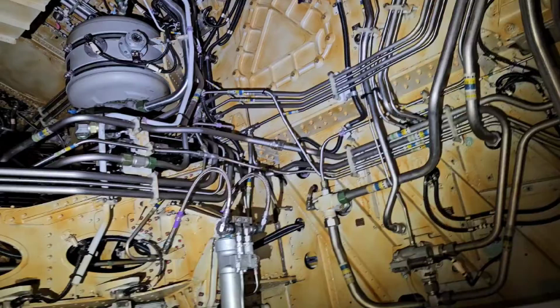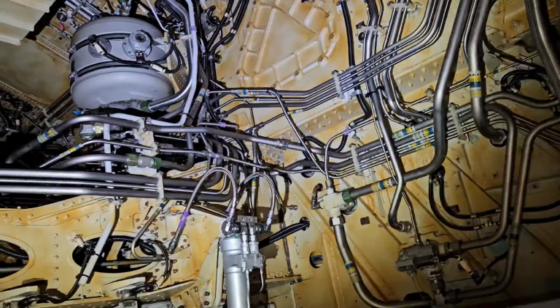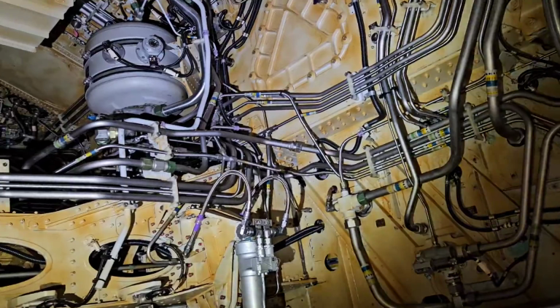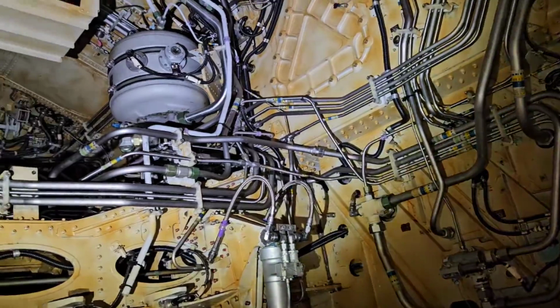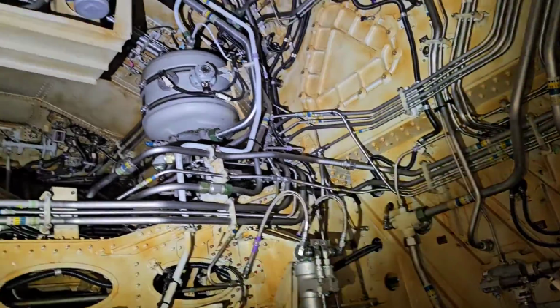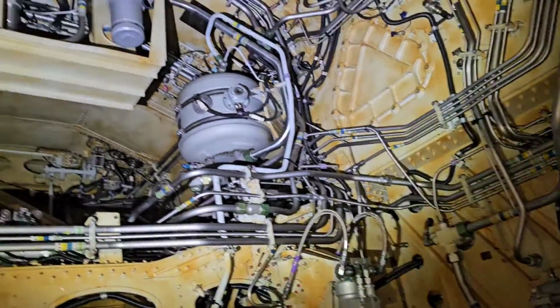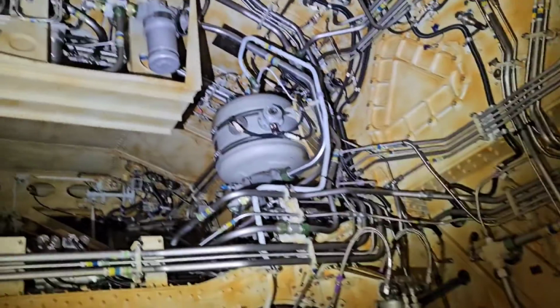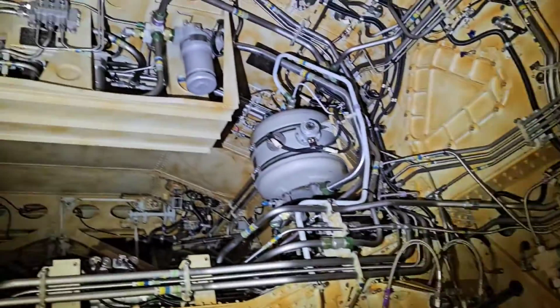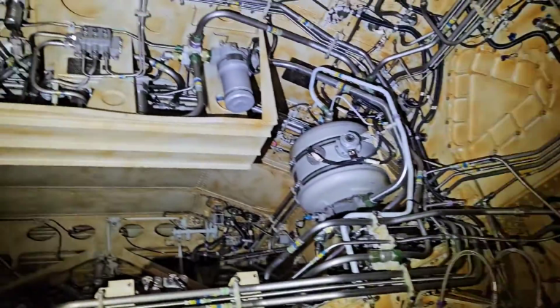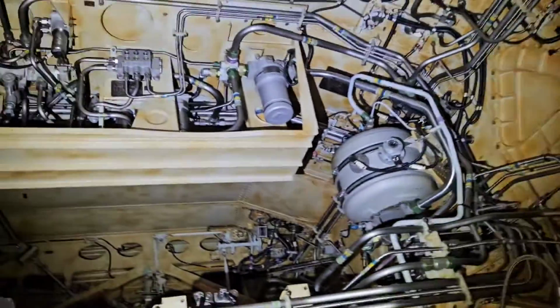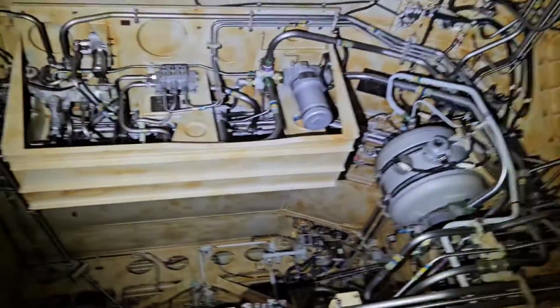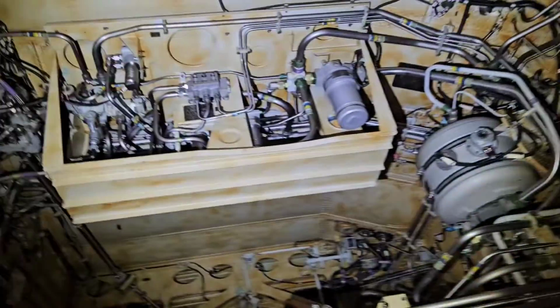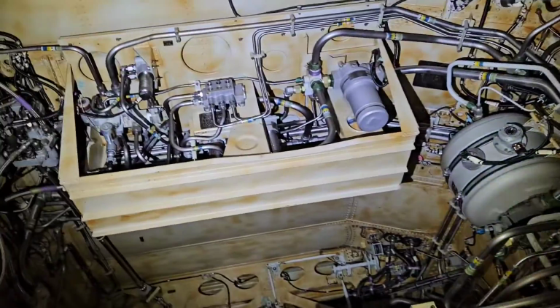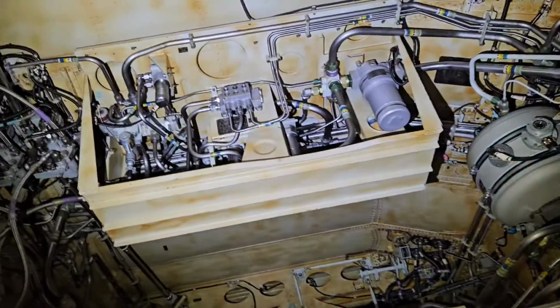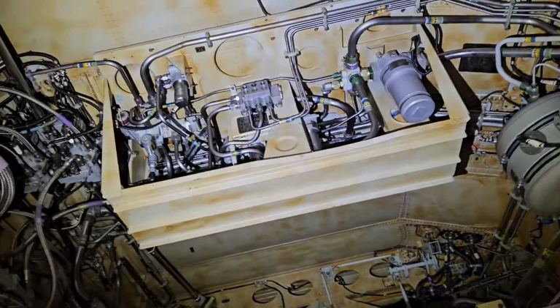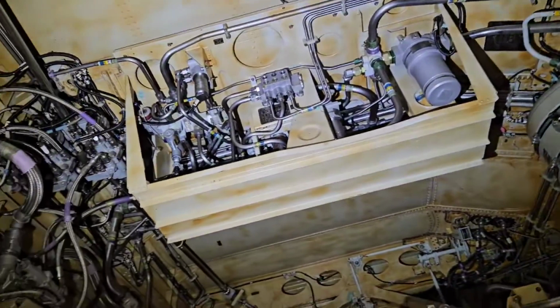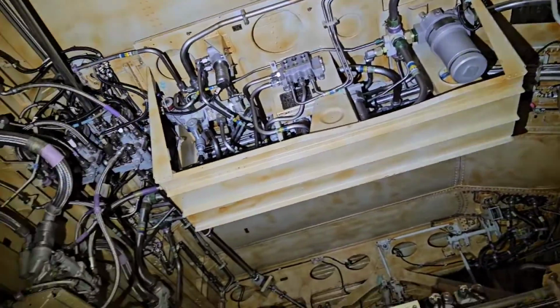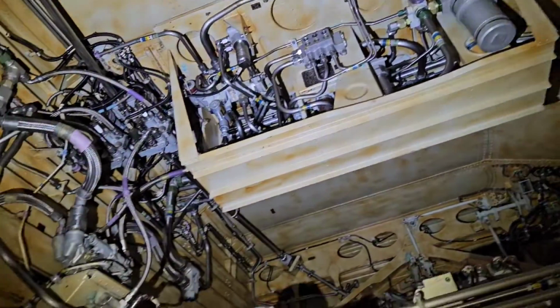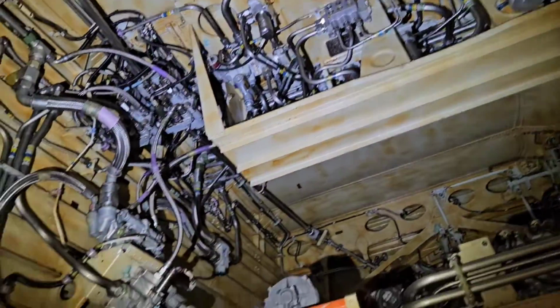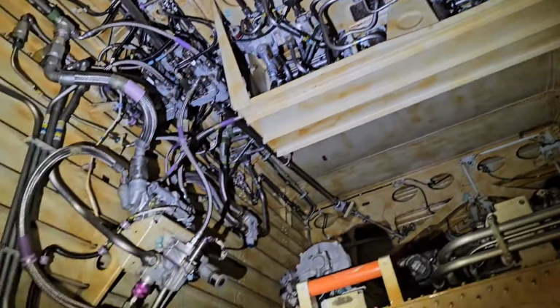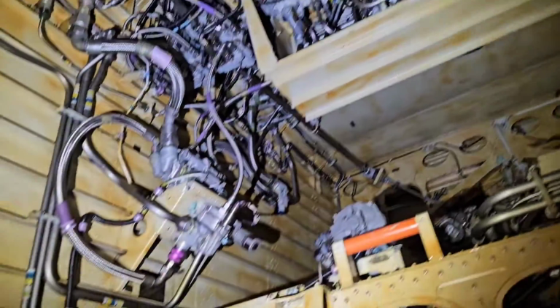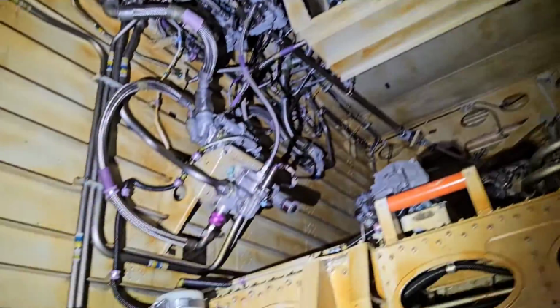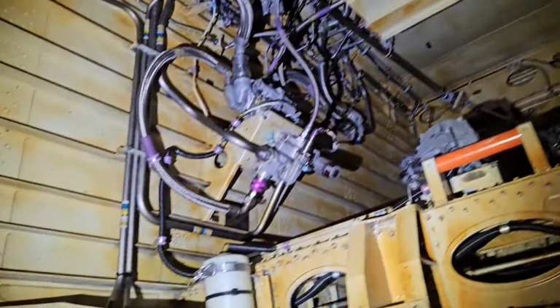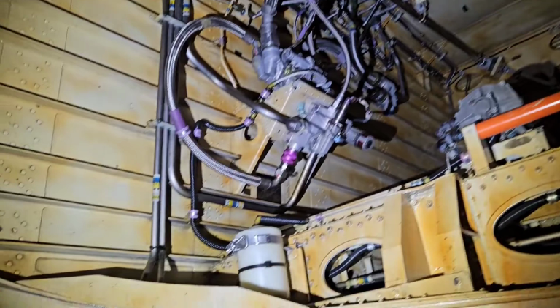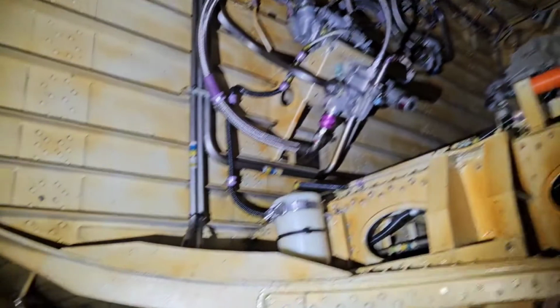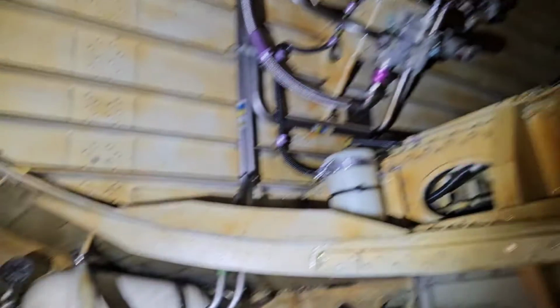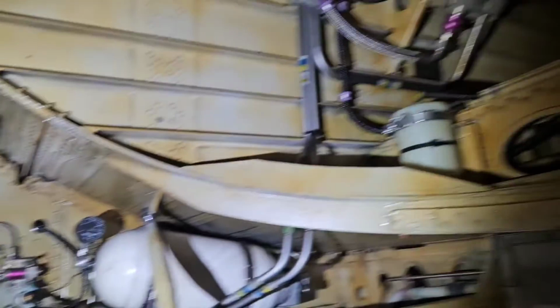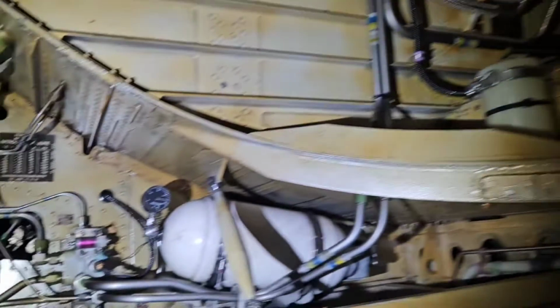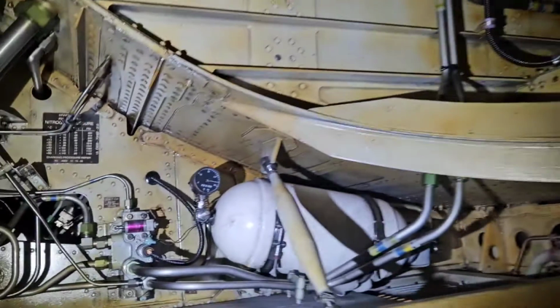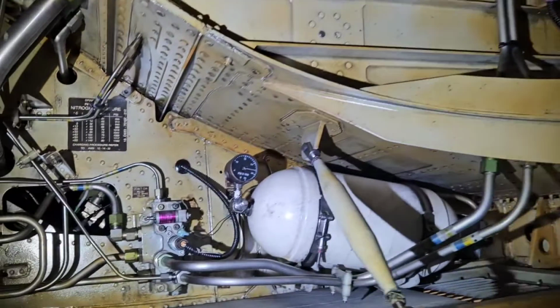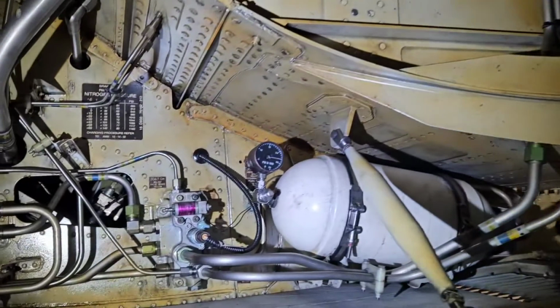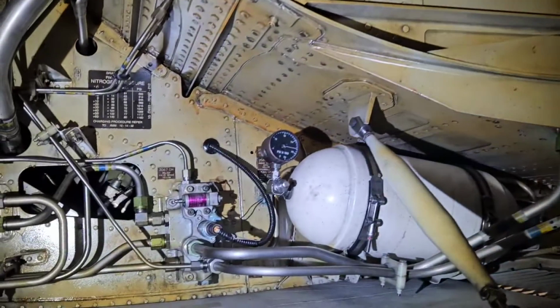Hey guys, one fun fact. Did you know that somewhere on the classic A320 is a Ford hydraulic system?